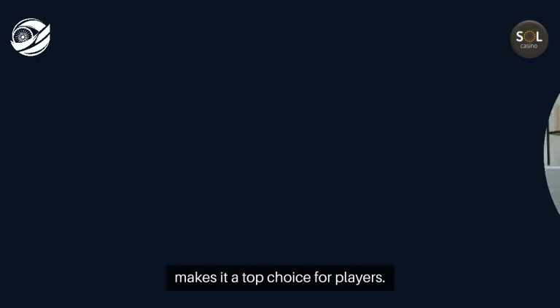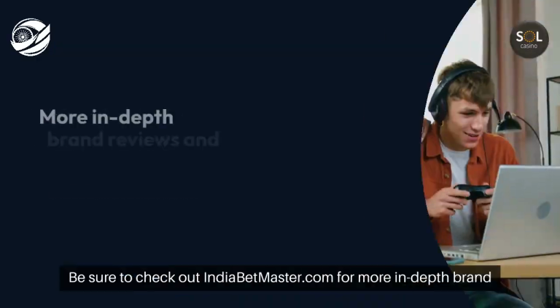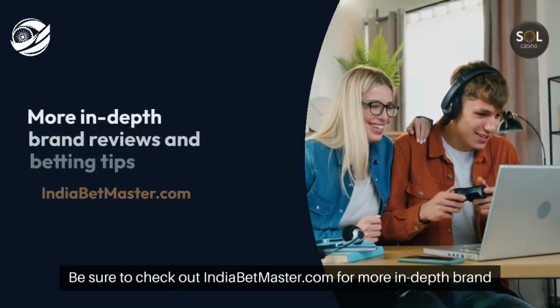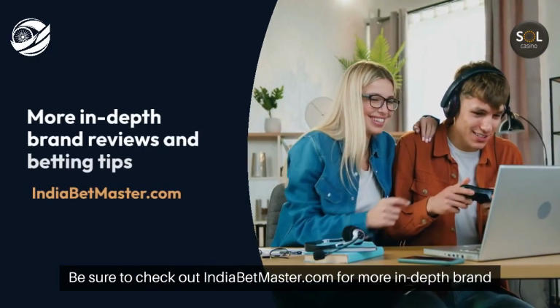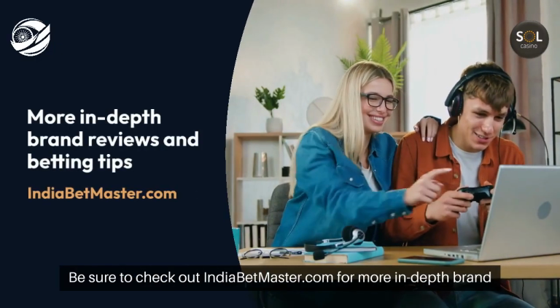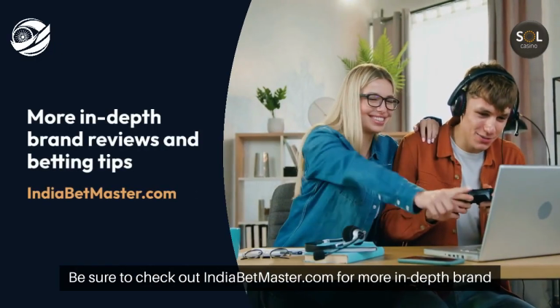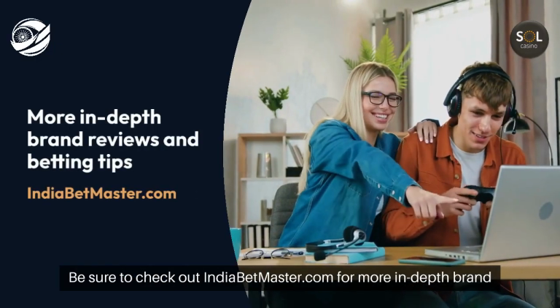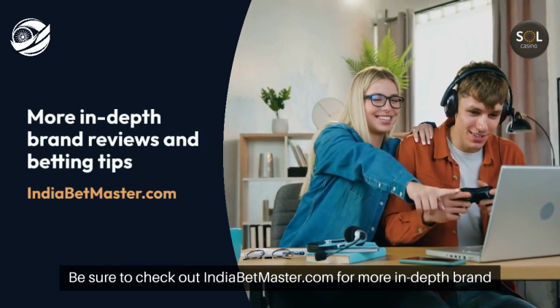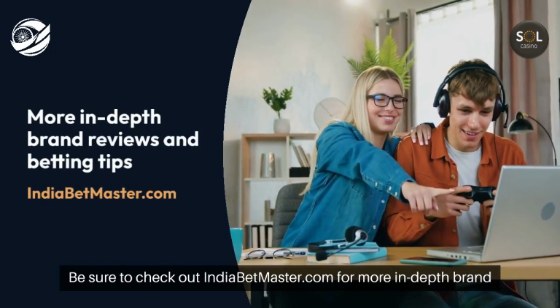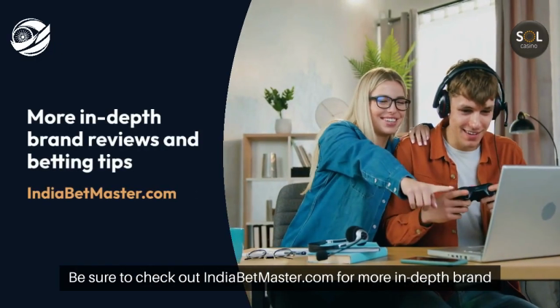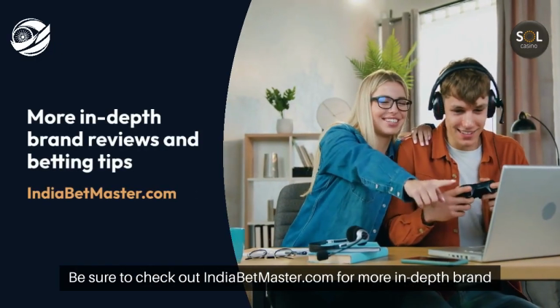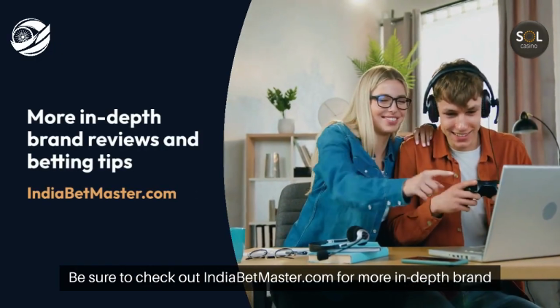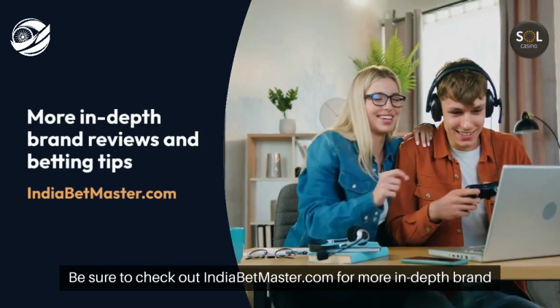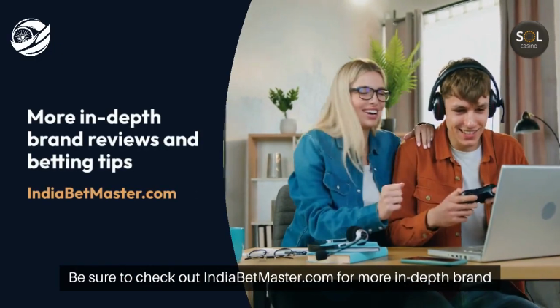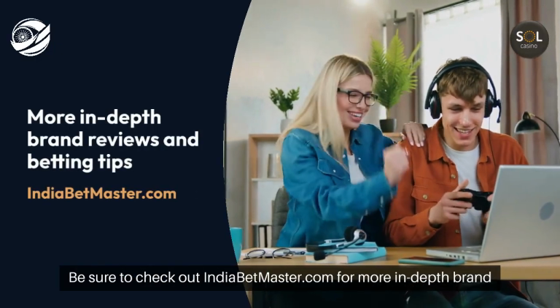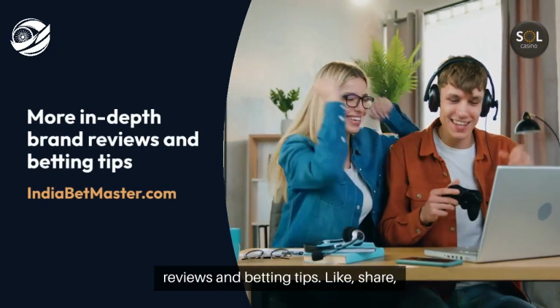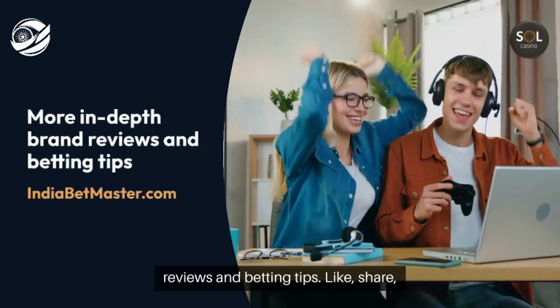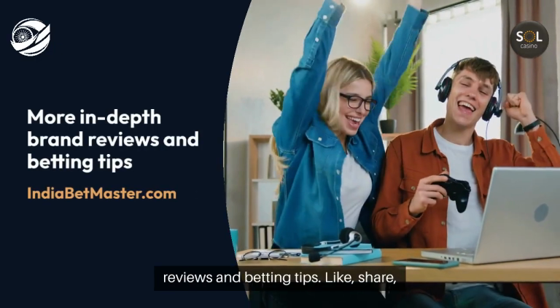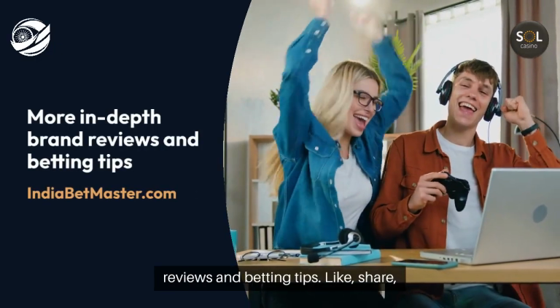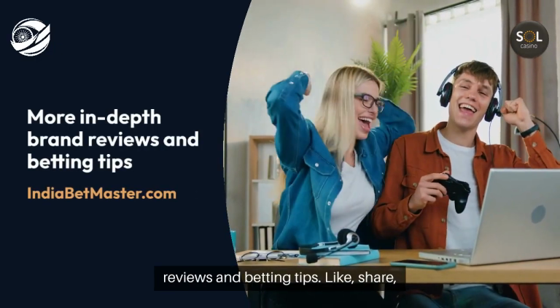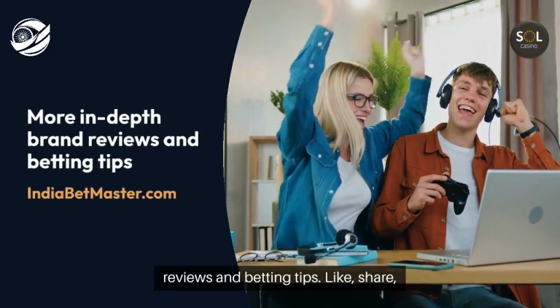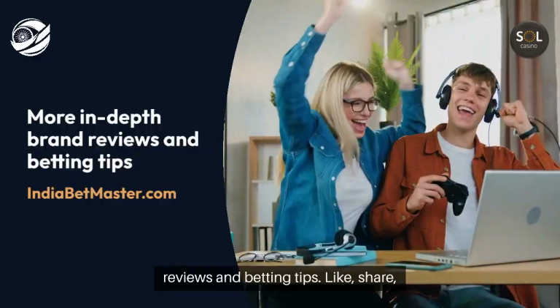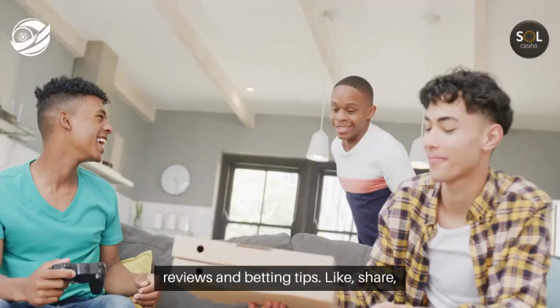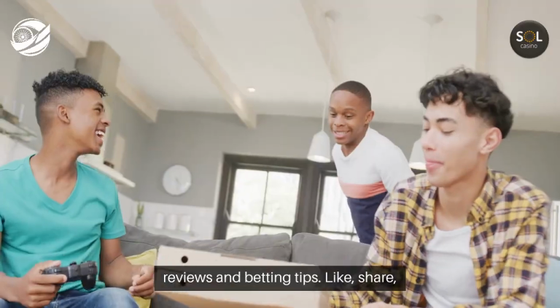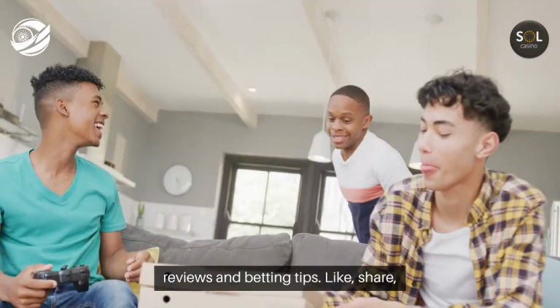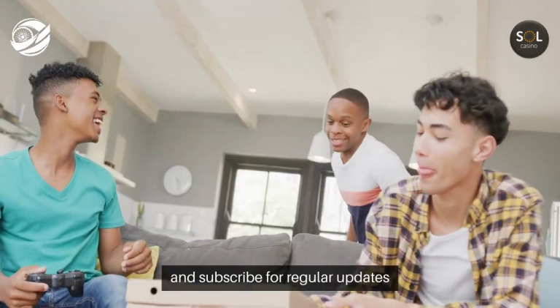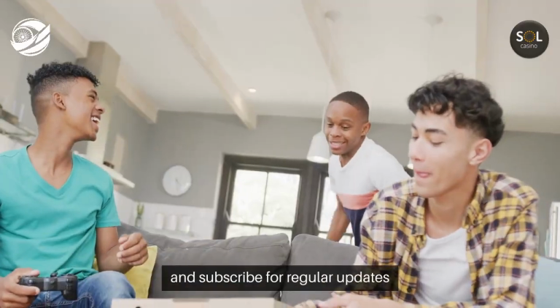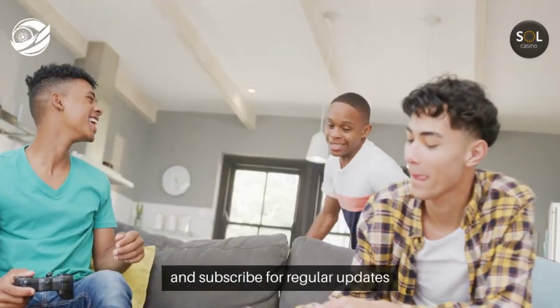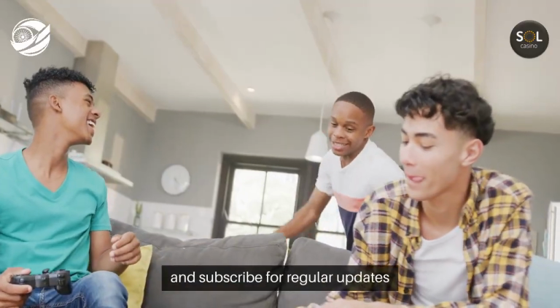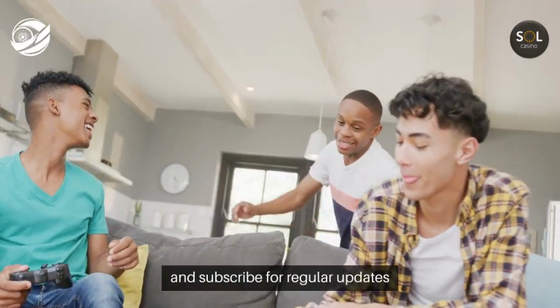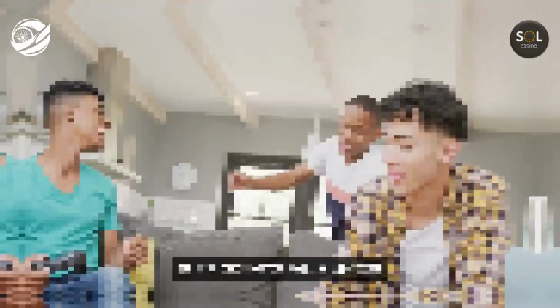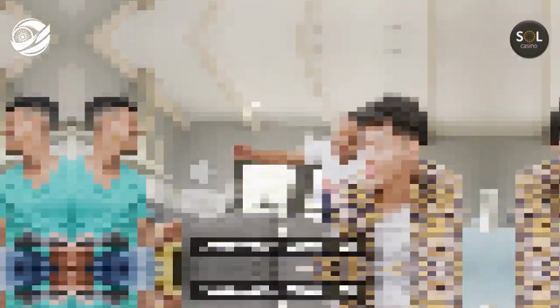Be sure to check out indiabetmaster.com for more in-depth brand reviews and betting tips. Like, share, and subscribe for regular updates.